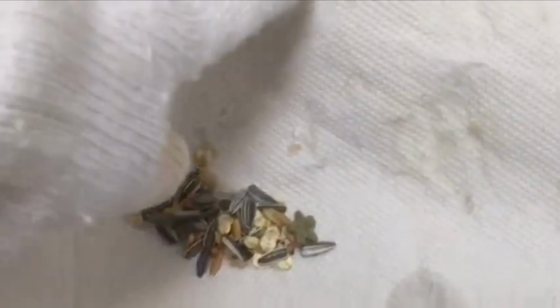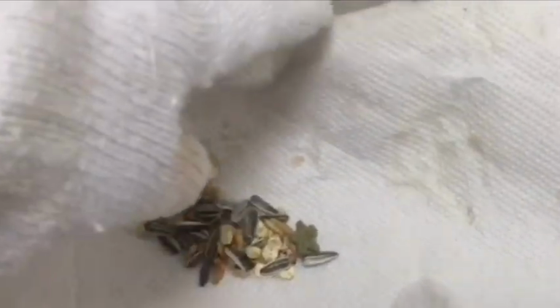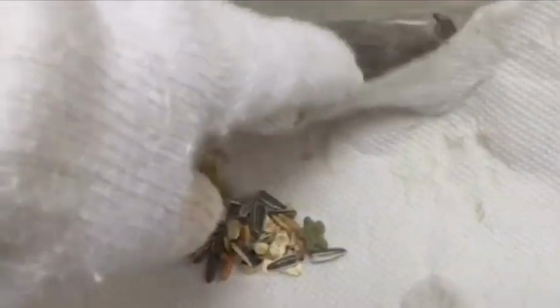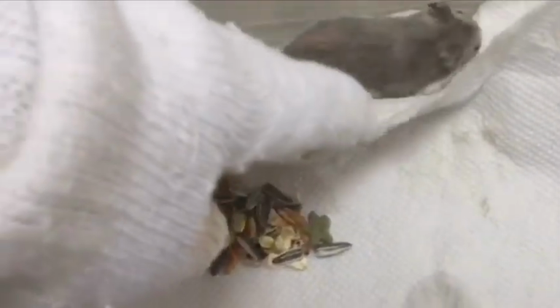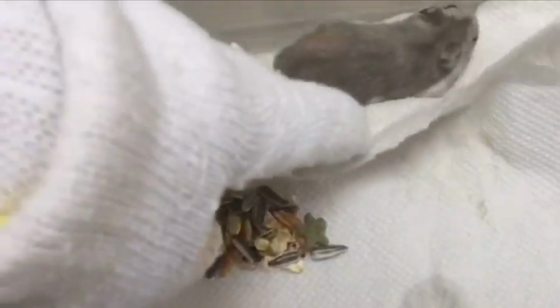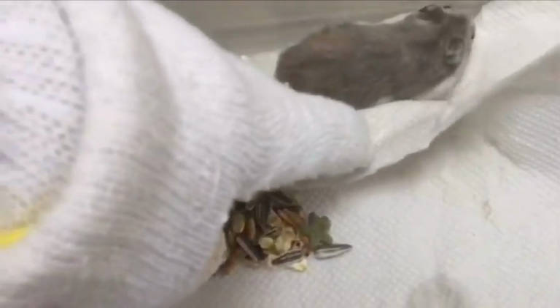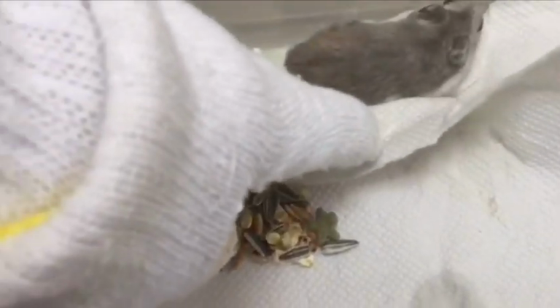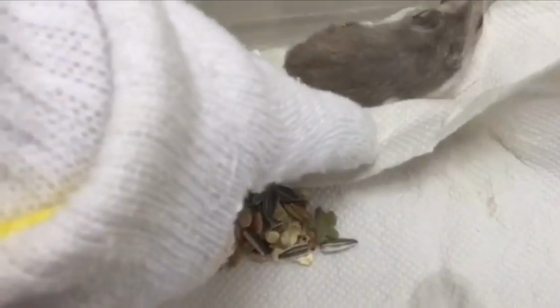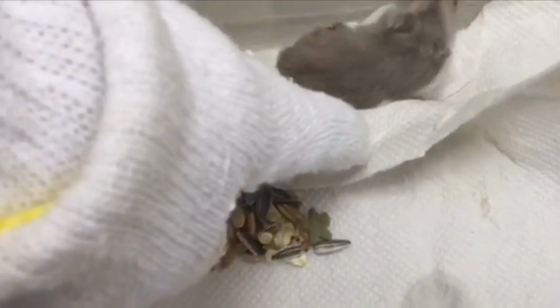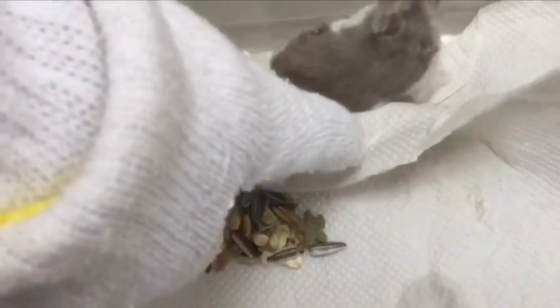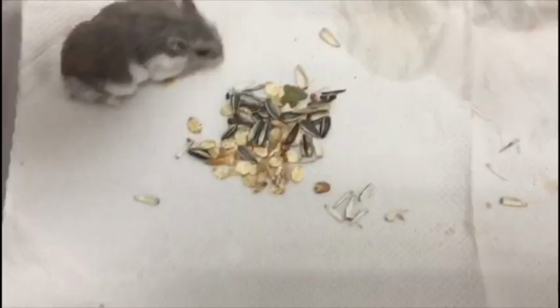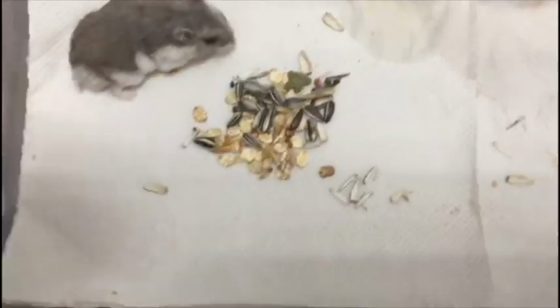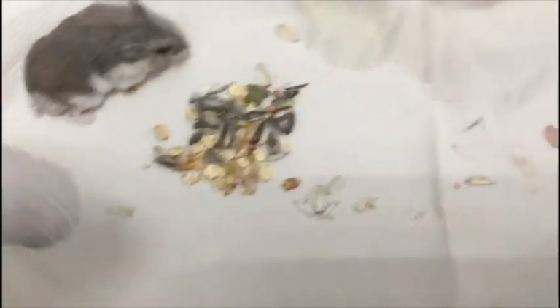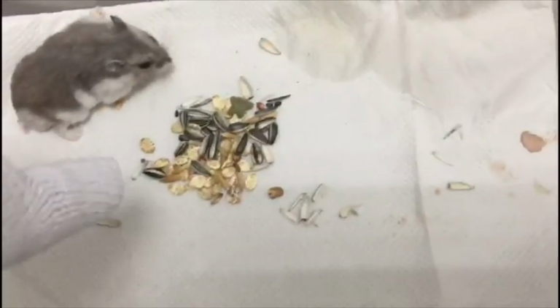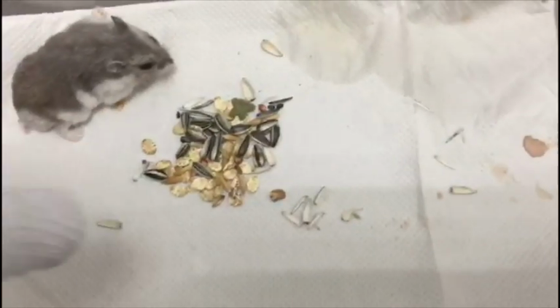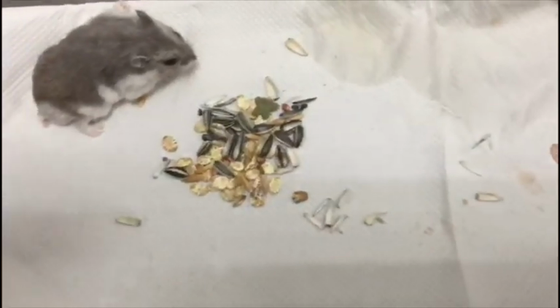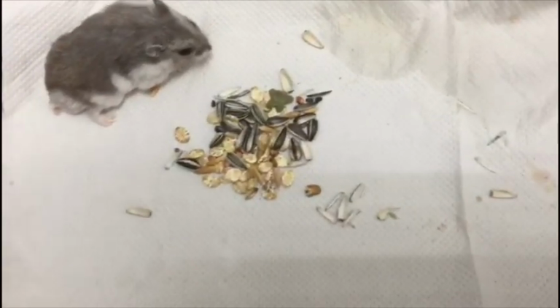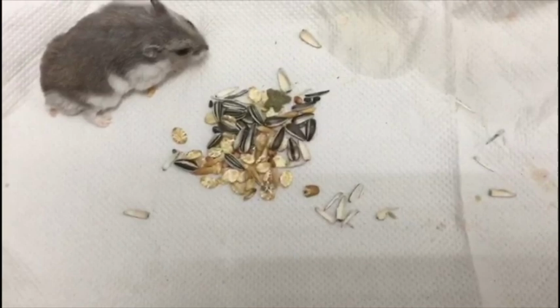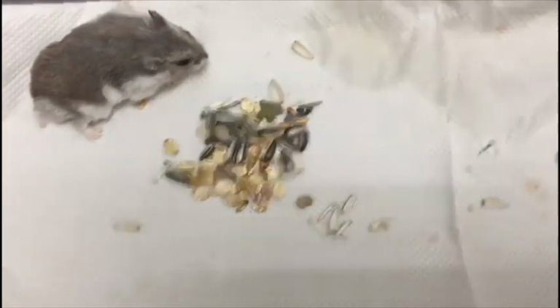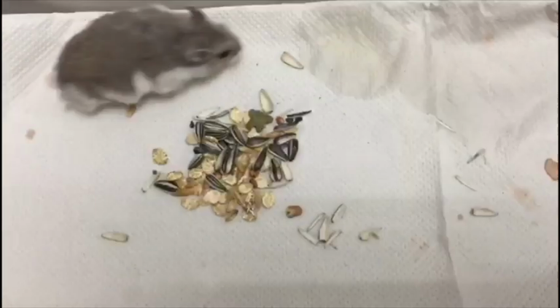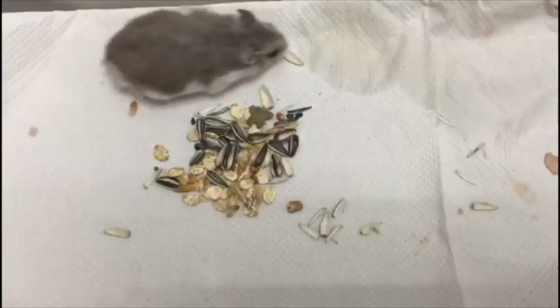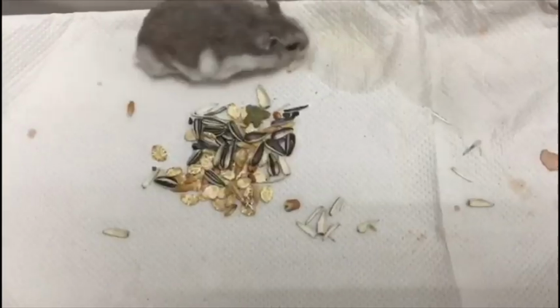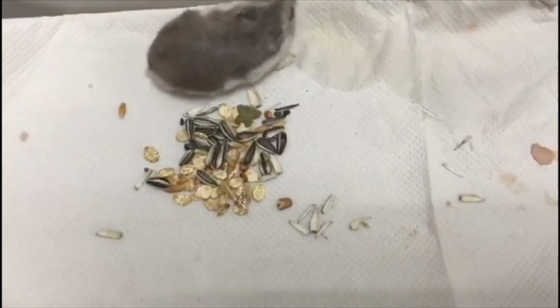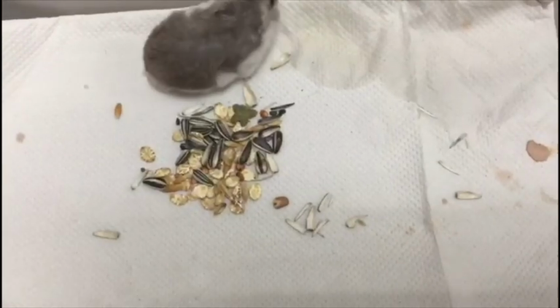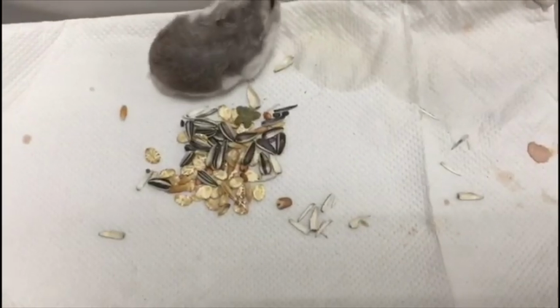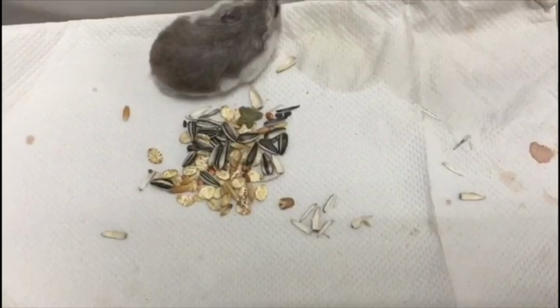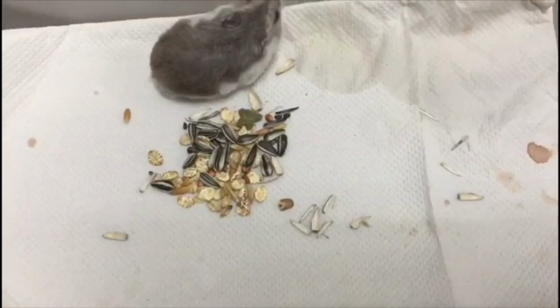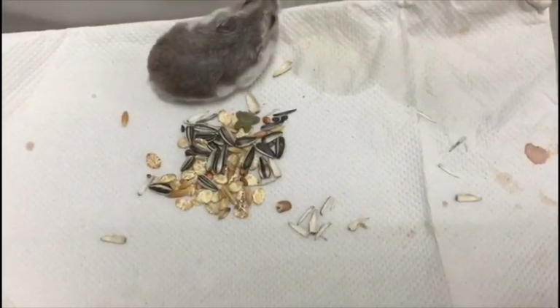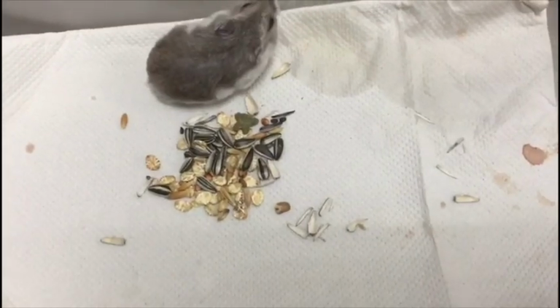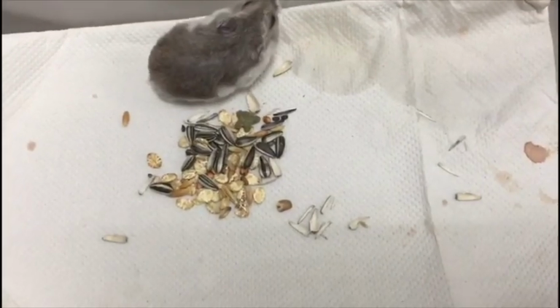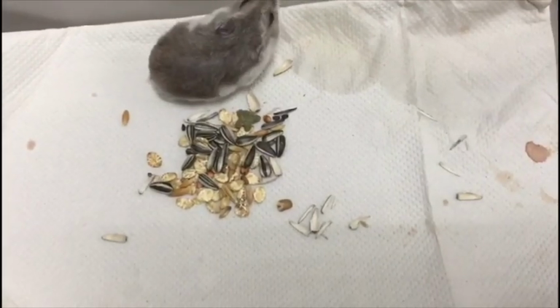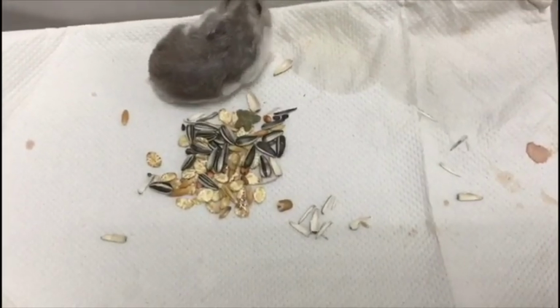In conclusion, this hamster went home with its owner and continued medication at home.